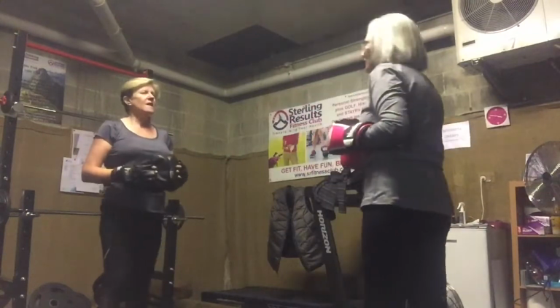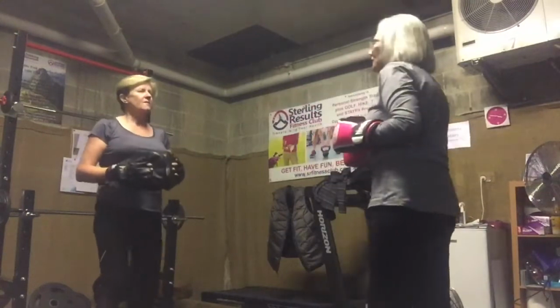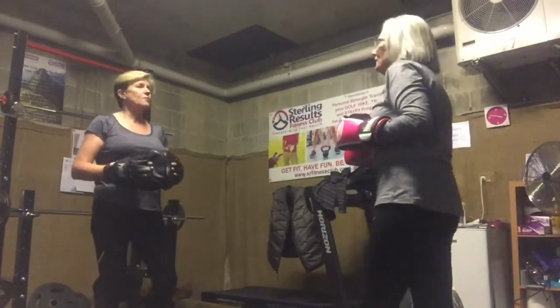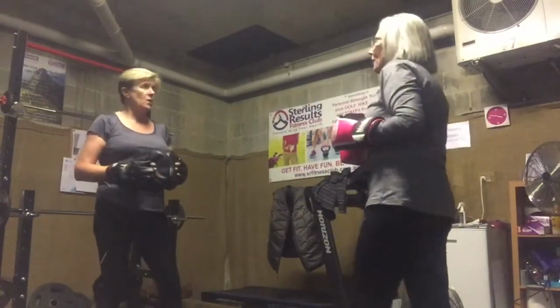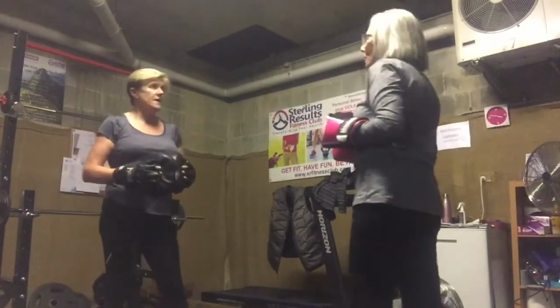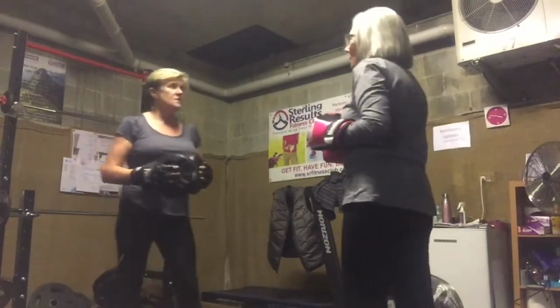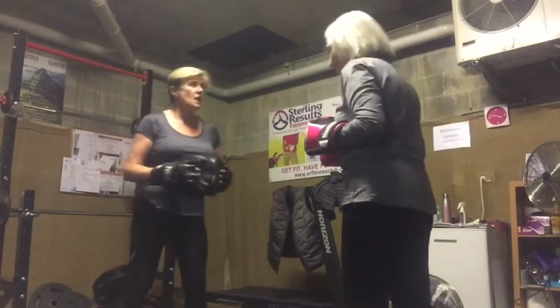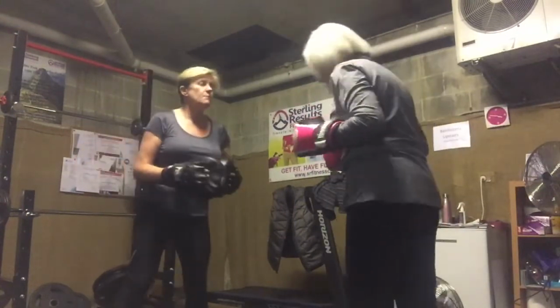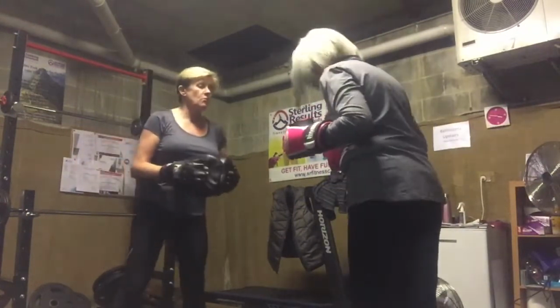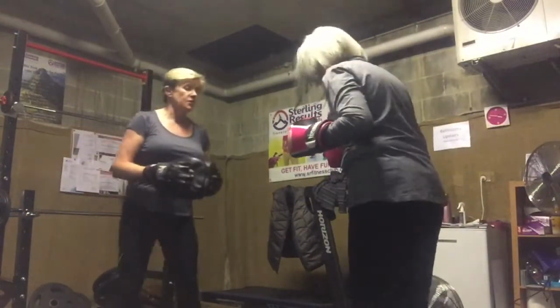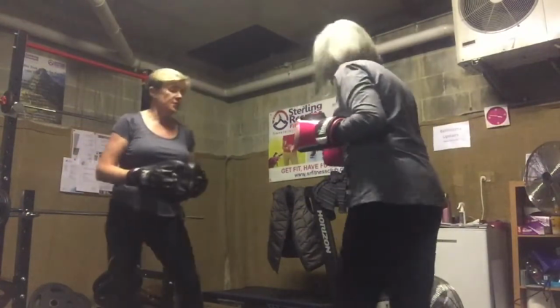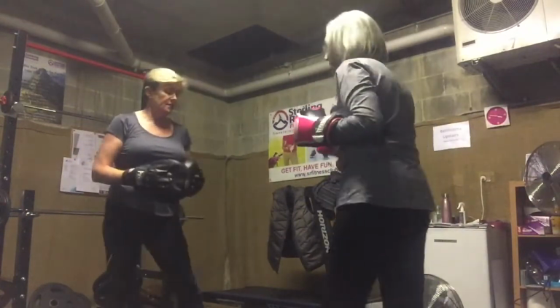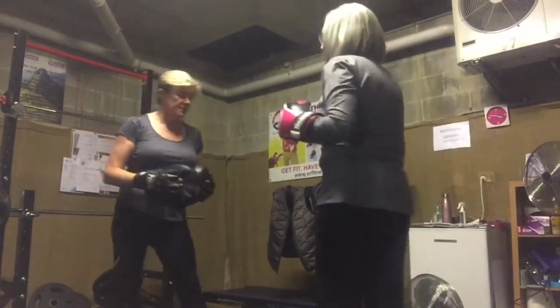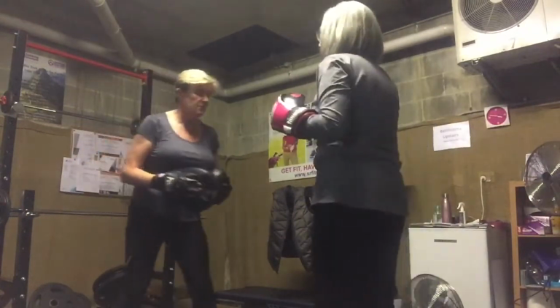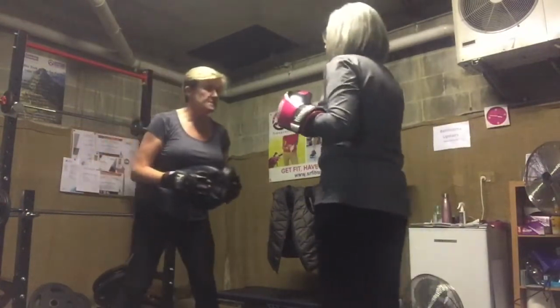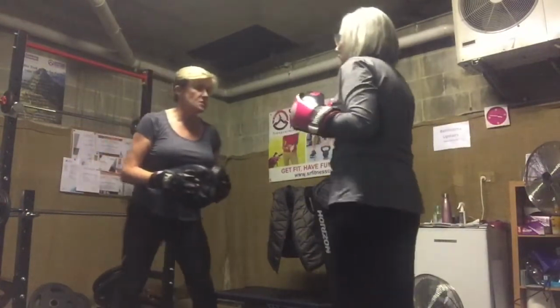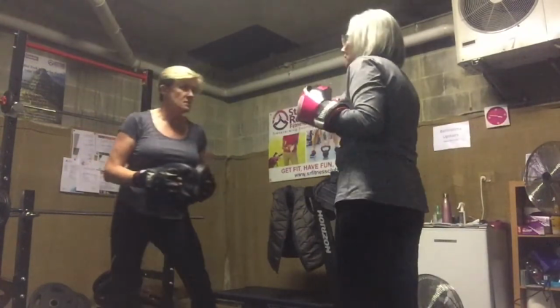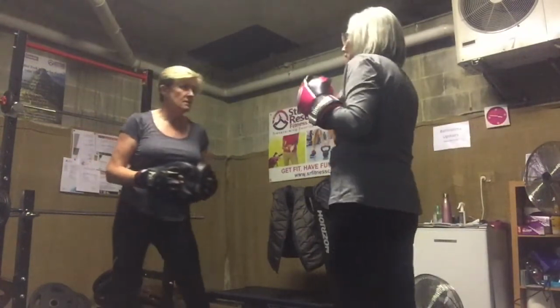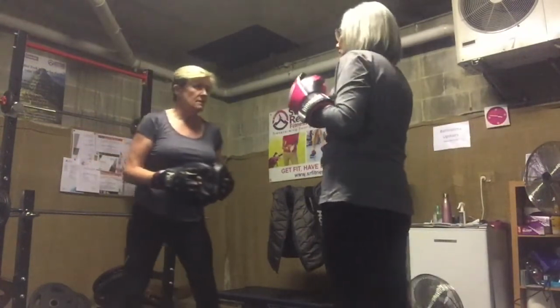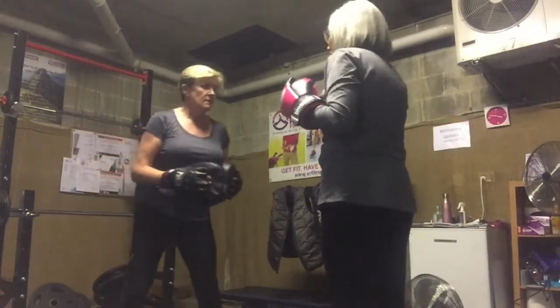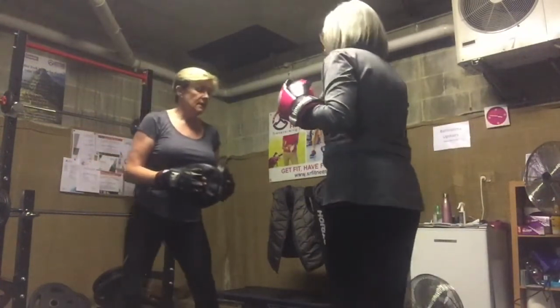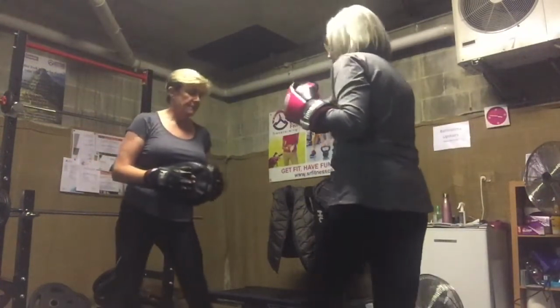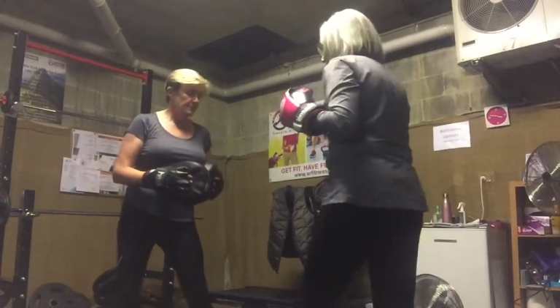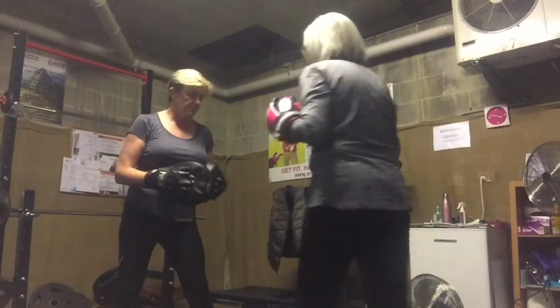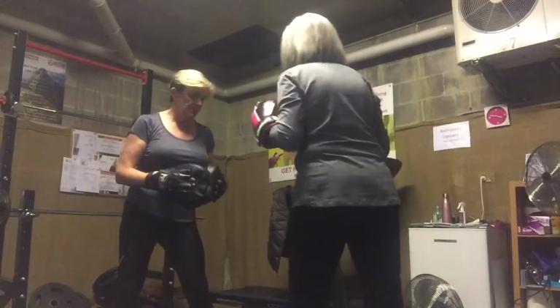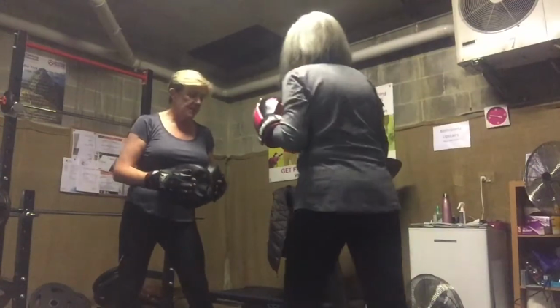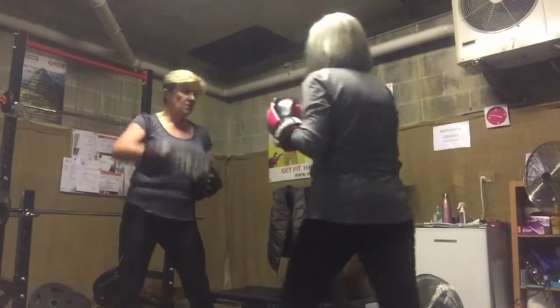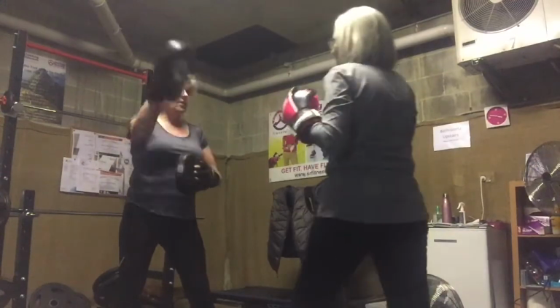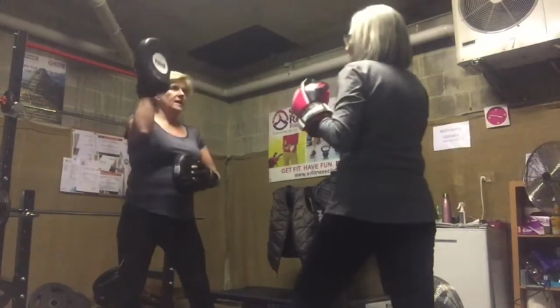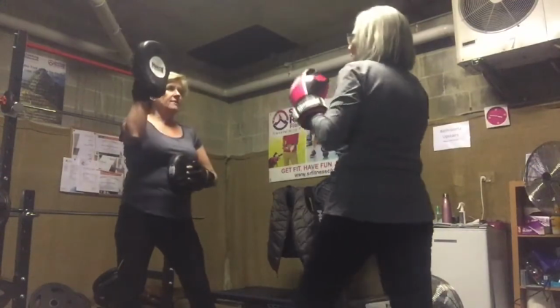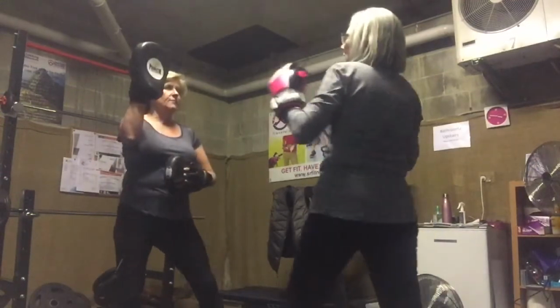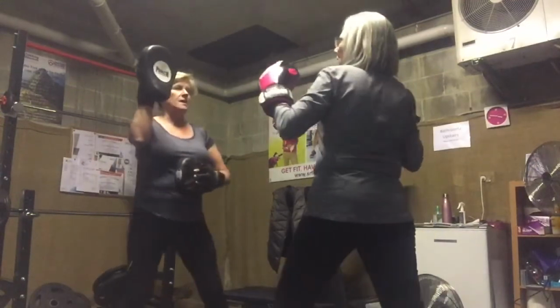Left, right jab cross. Okay, feet in the right position. Left, right, left, right. Alright, left, right.